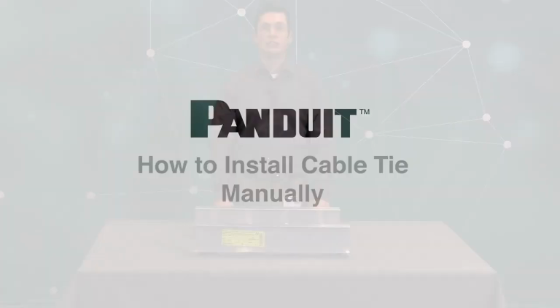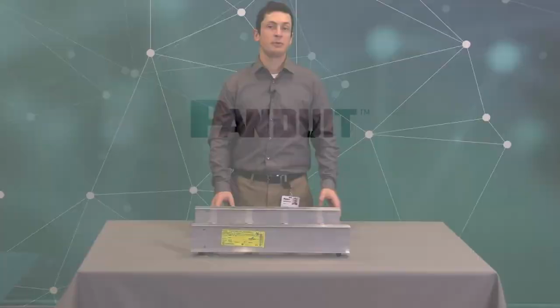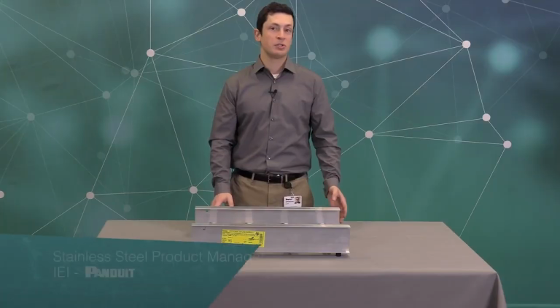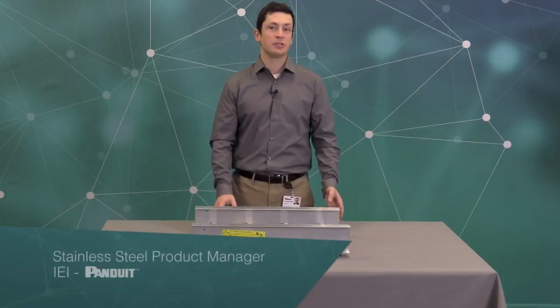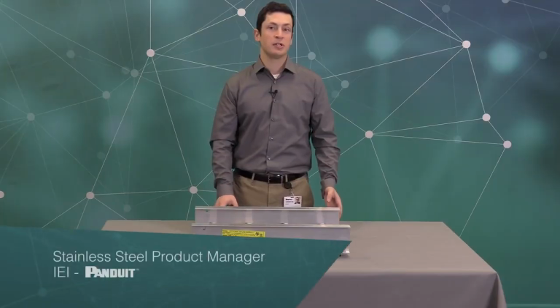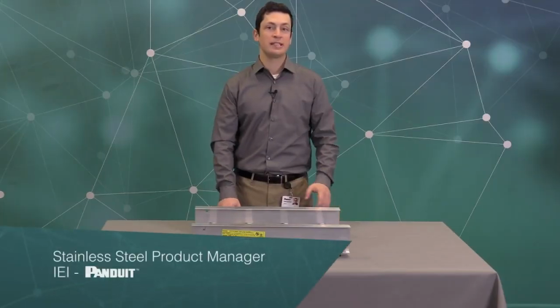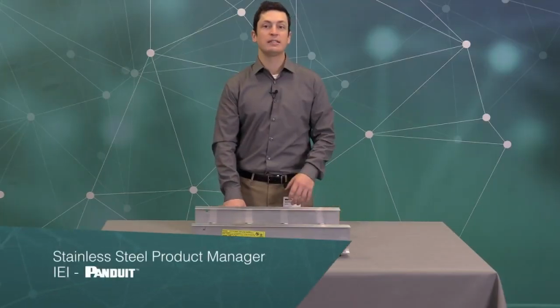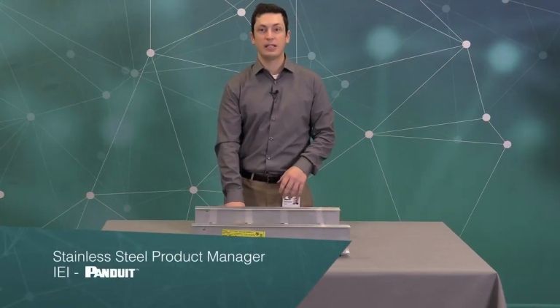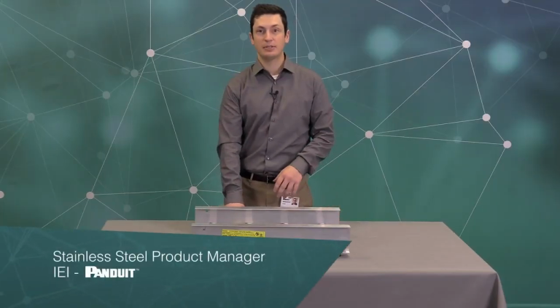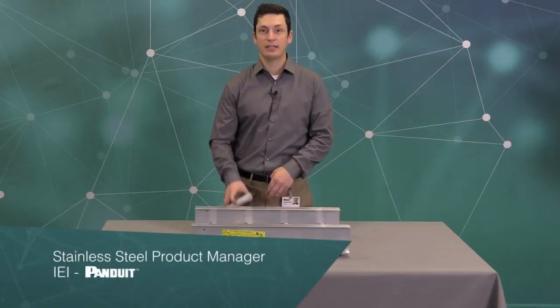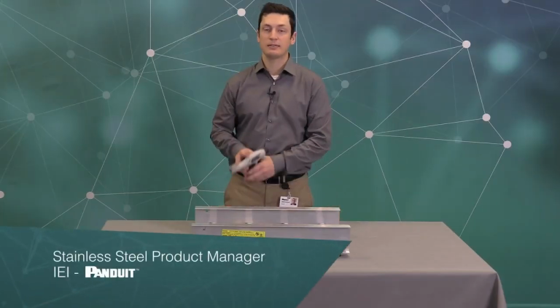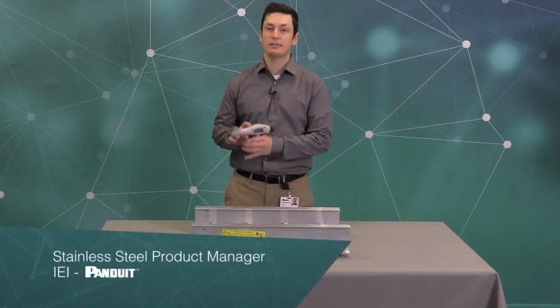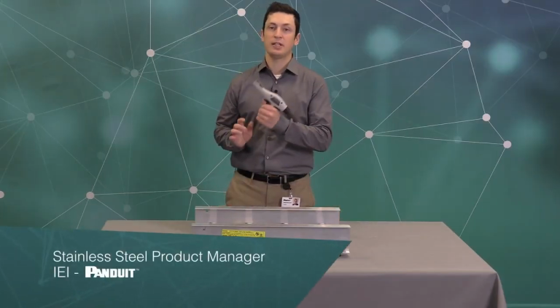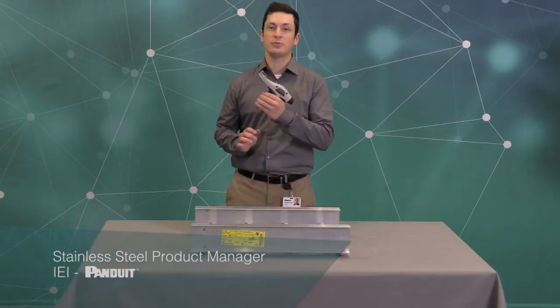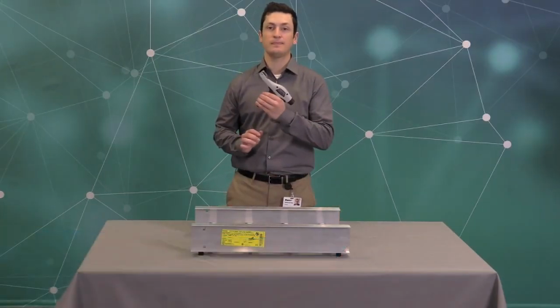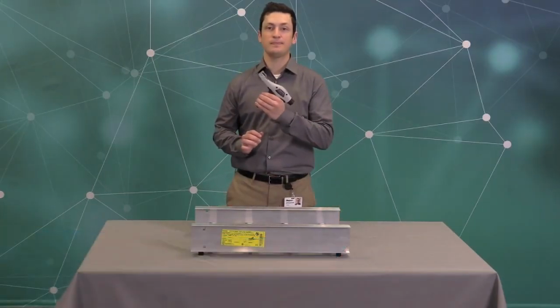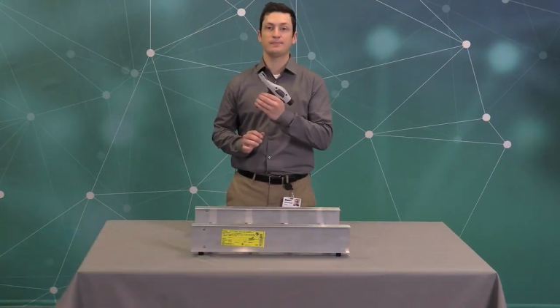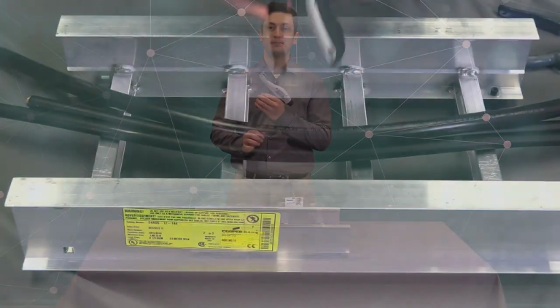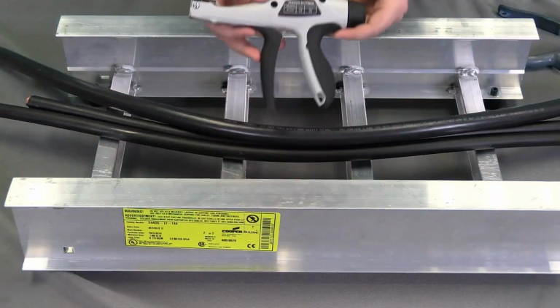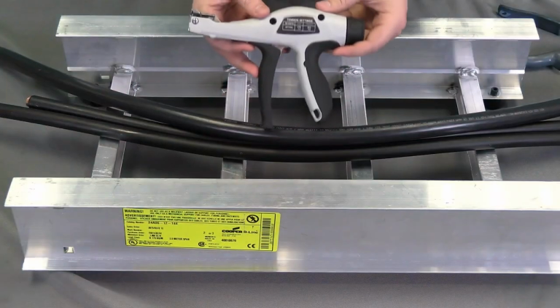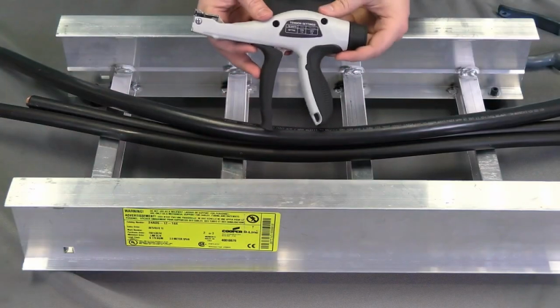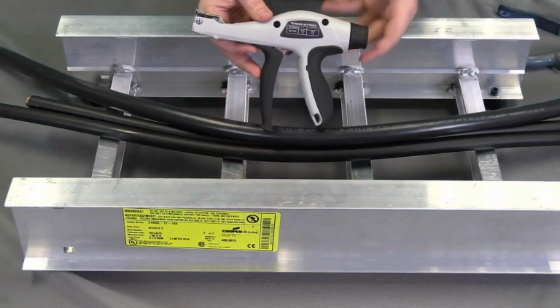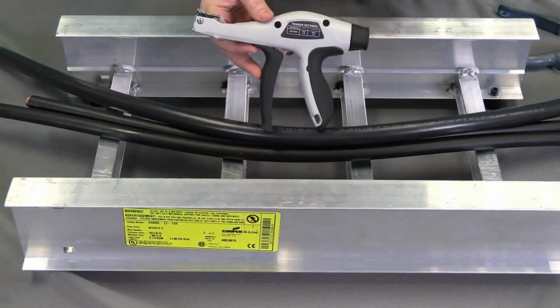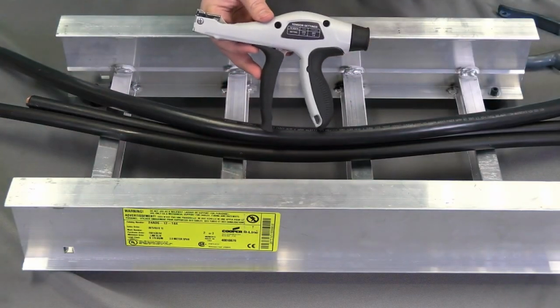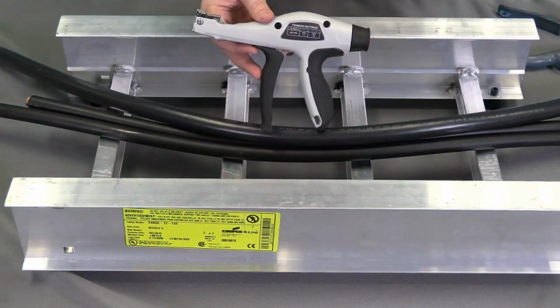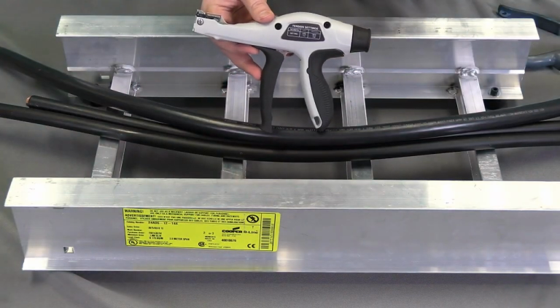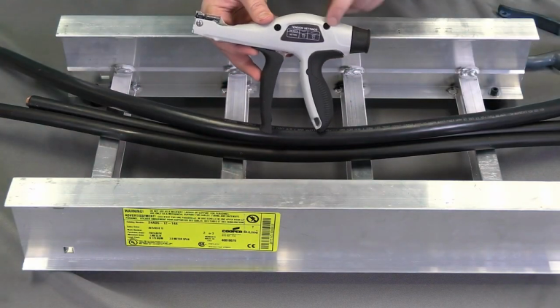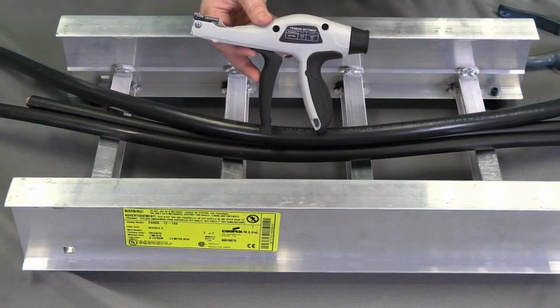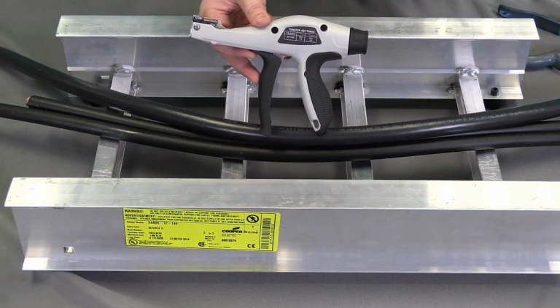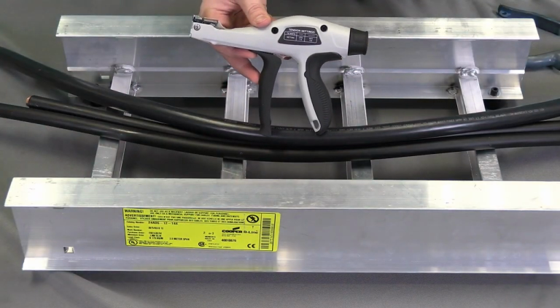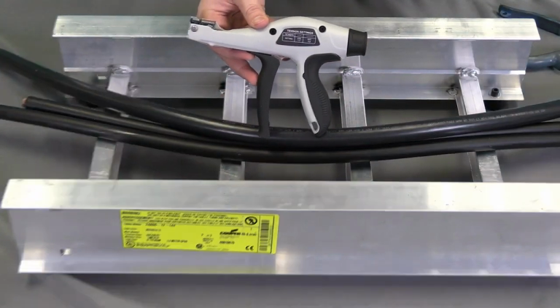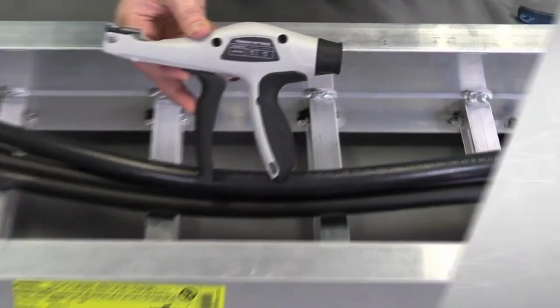Today I'm going to show you how to install a stainless steel cable tie with a hand tool. The first step in installing a cable tie is making sure you're selecting the right tool.